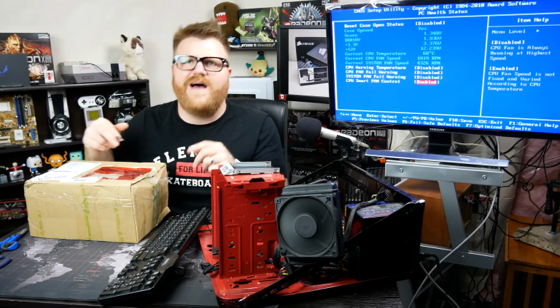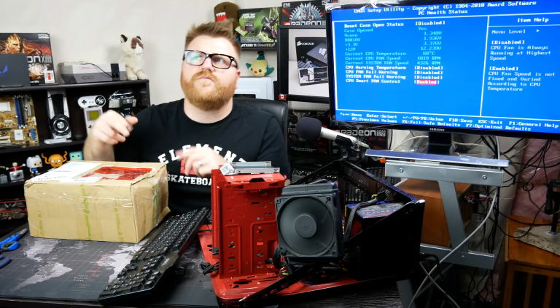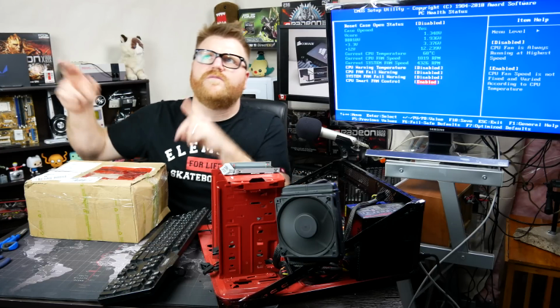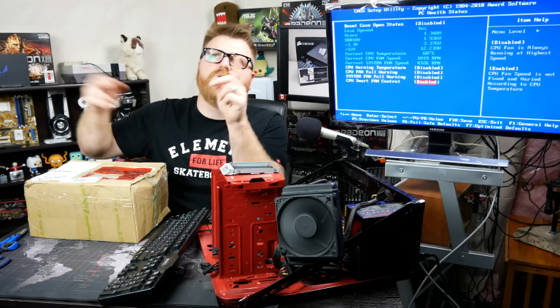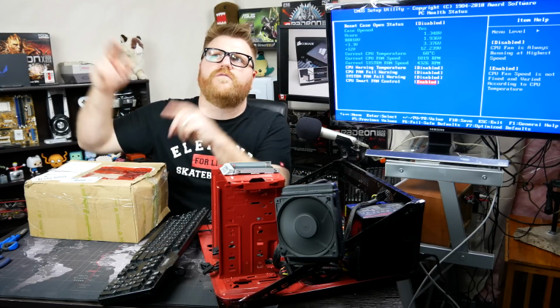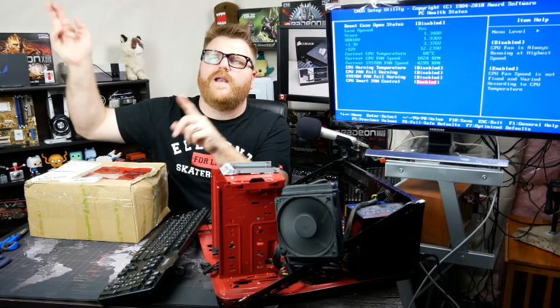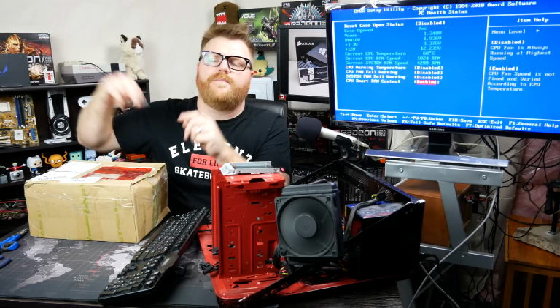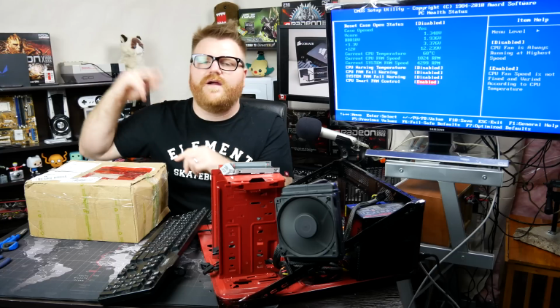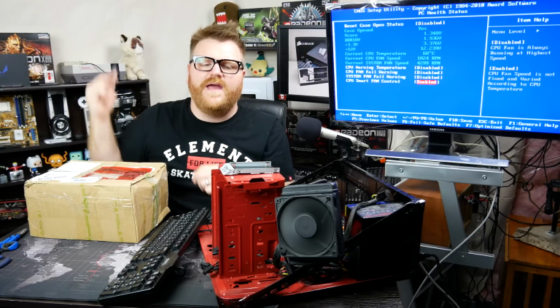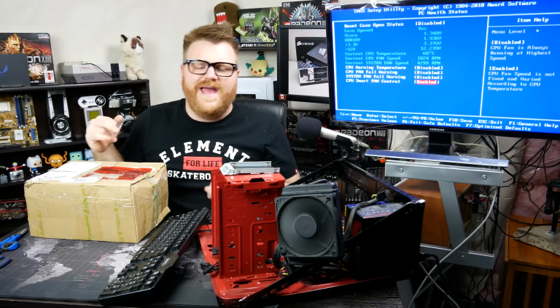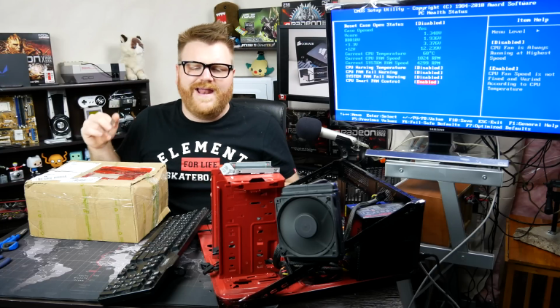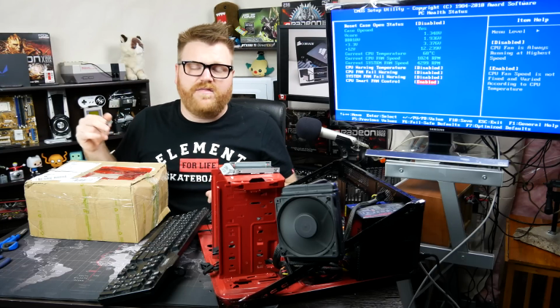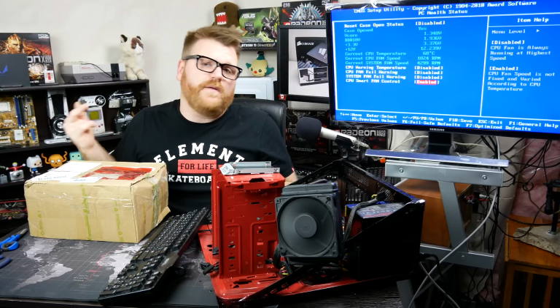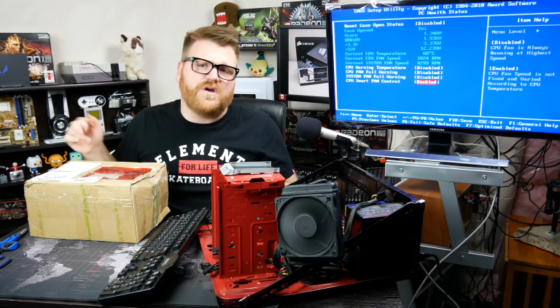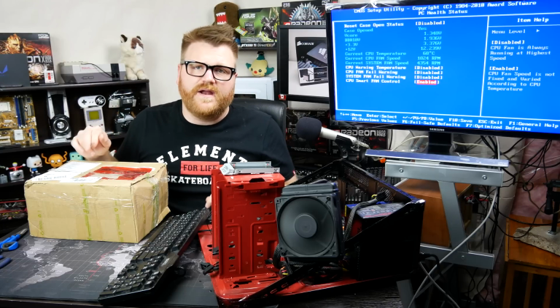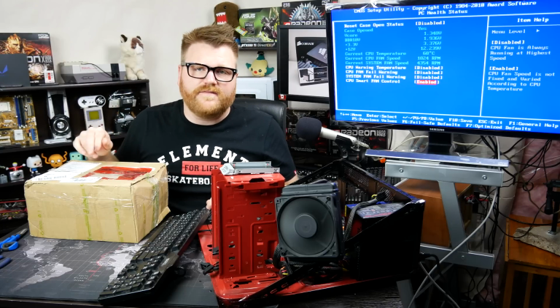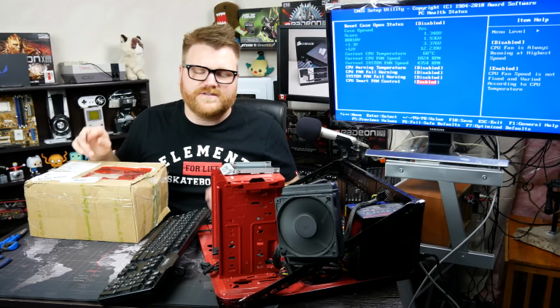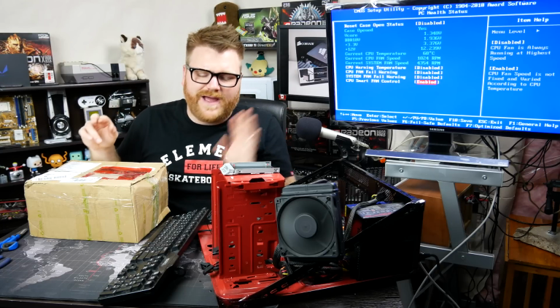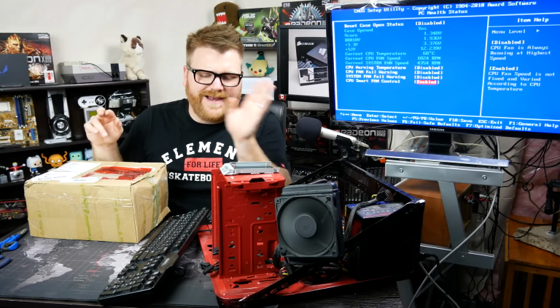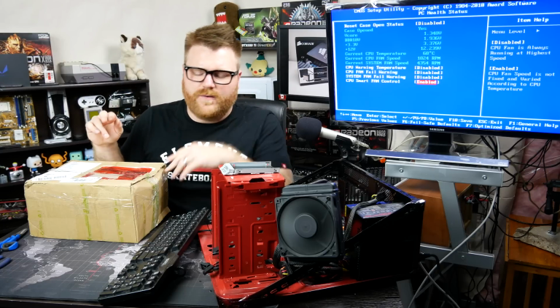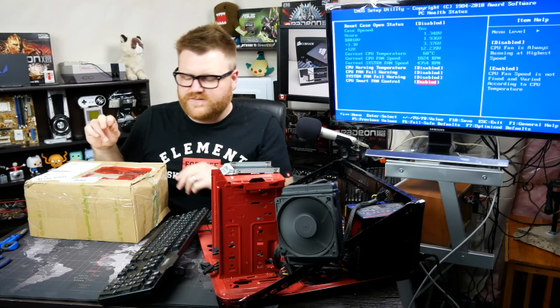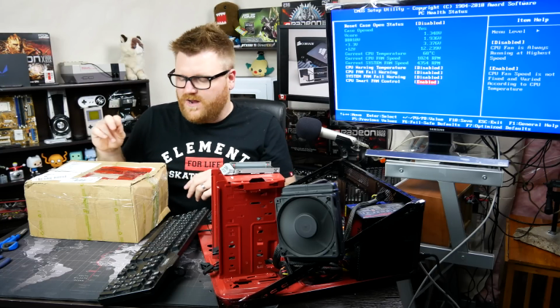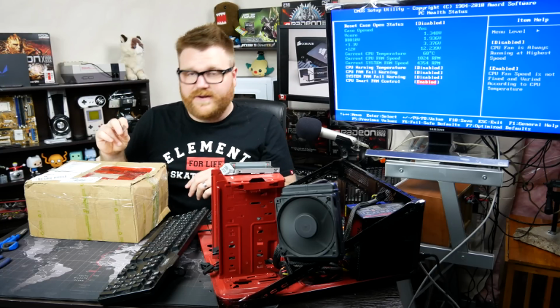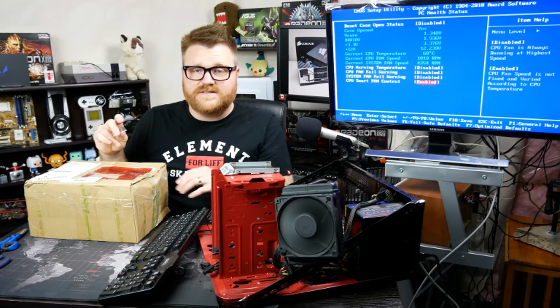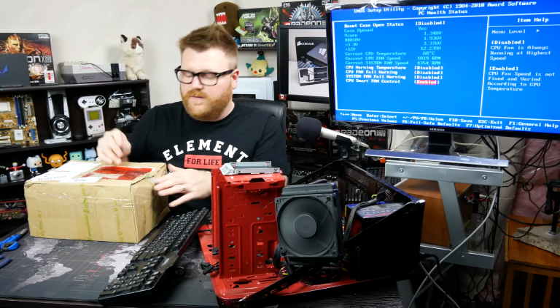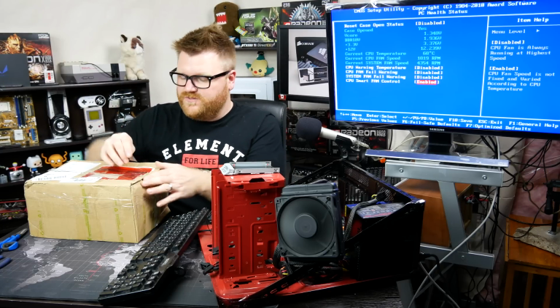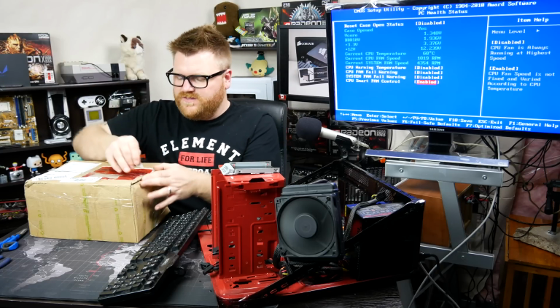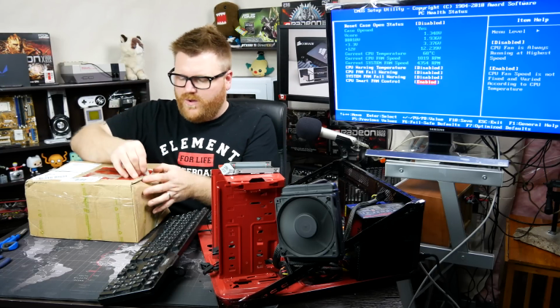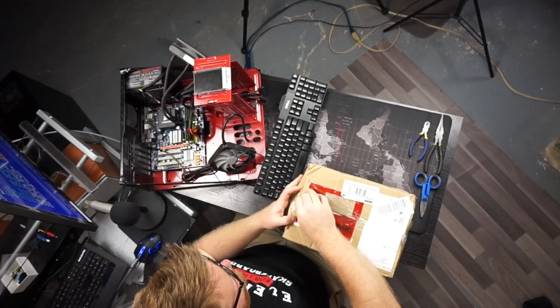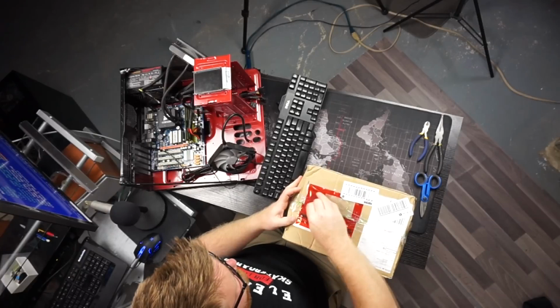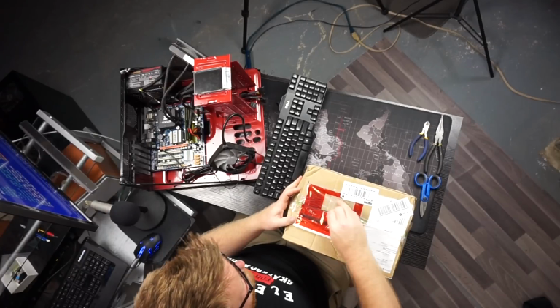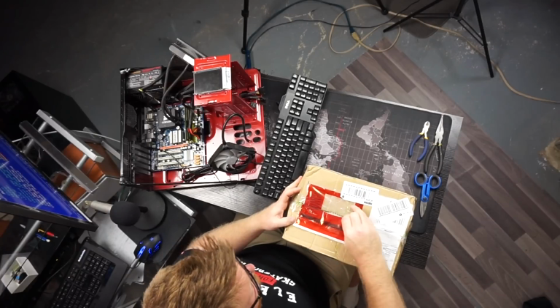They're really terrible at cooling — even the Wraith cooler will cool better than them. I have a review of one up there, and I thought it was all right at first, but now I know better. It's terrible. So let's go ahead and open this up.